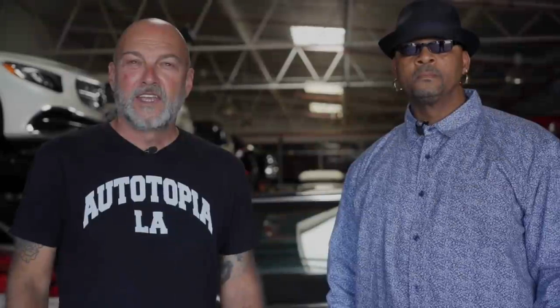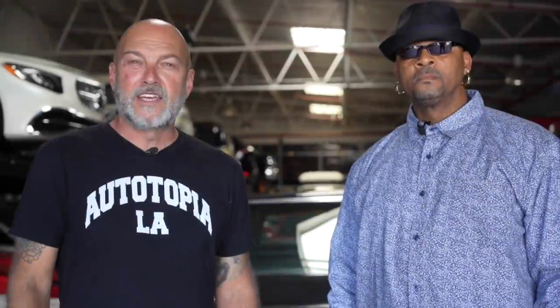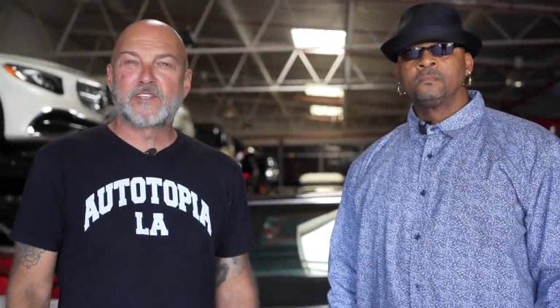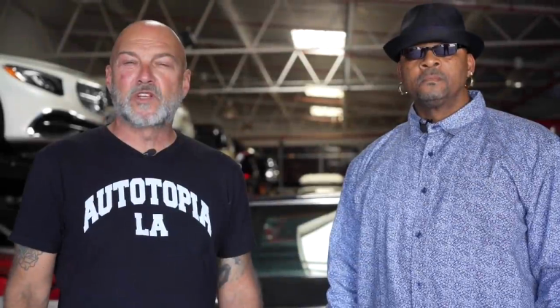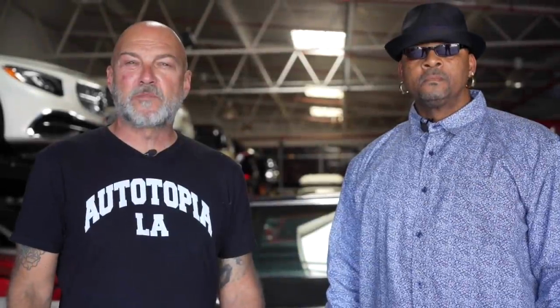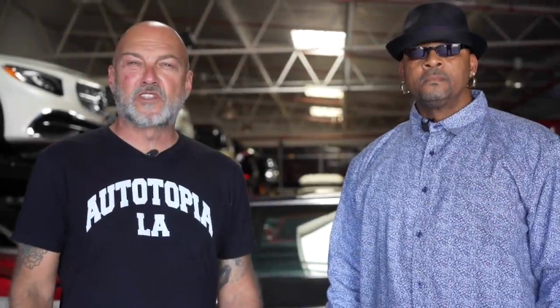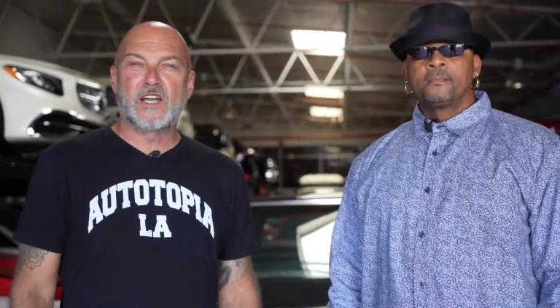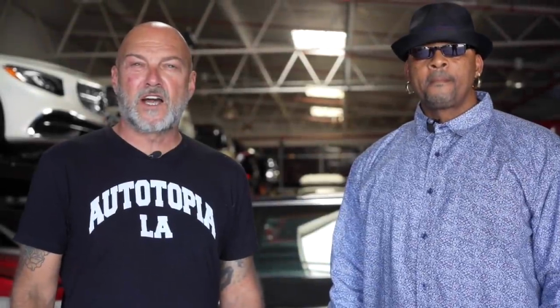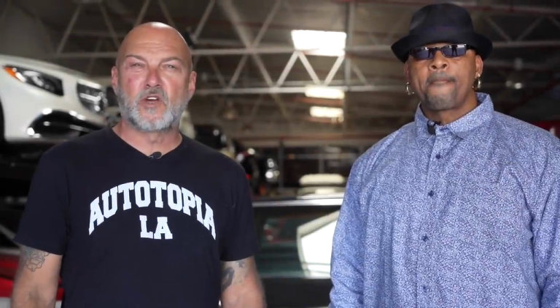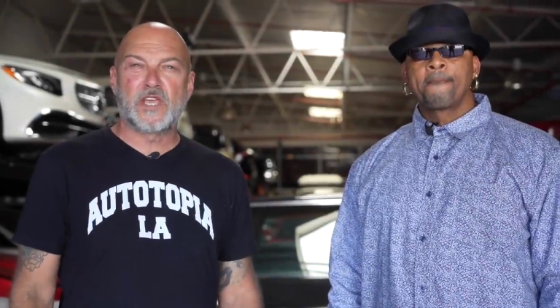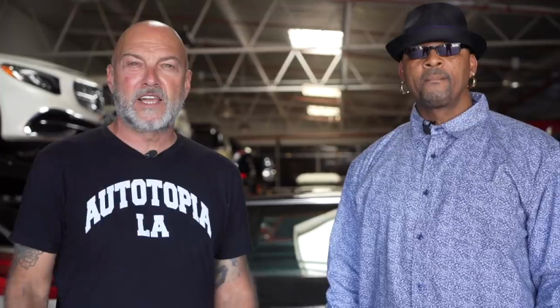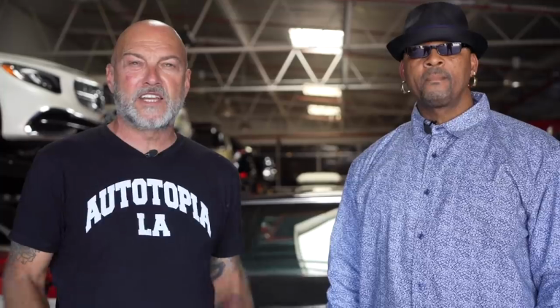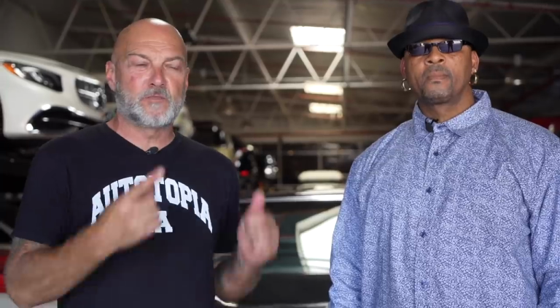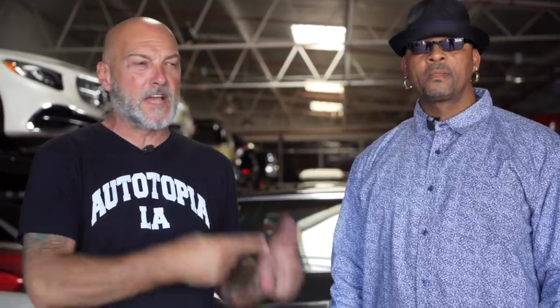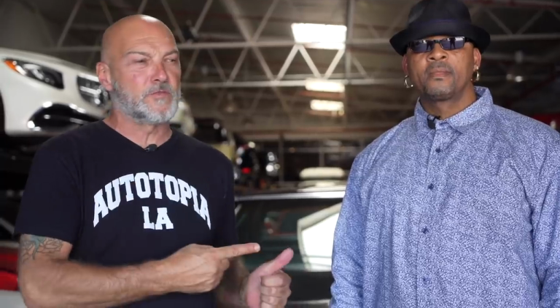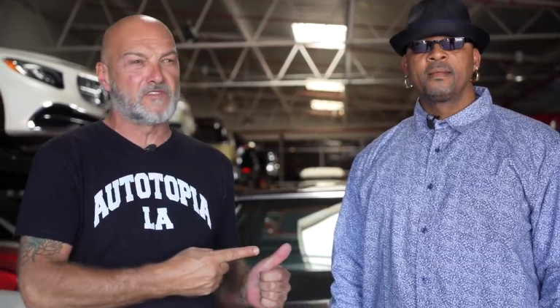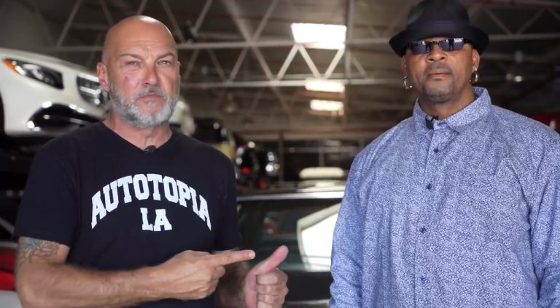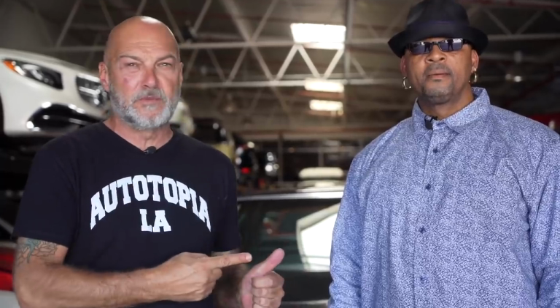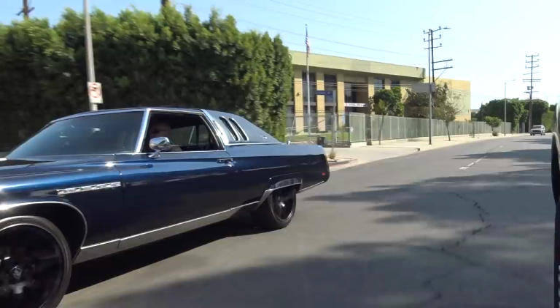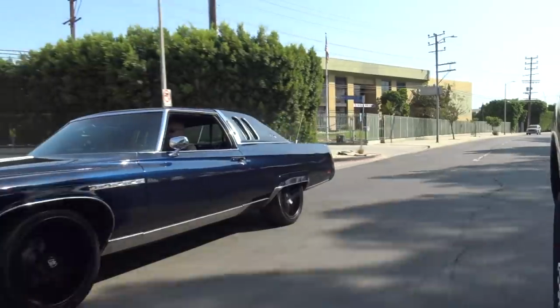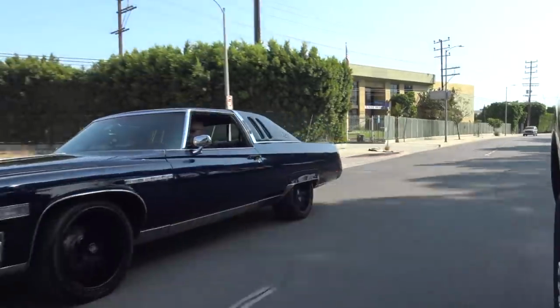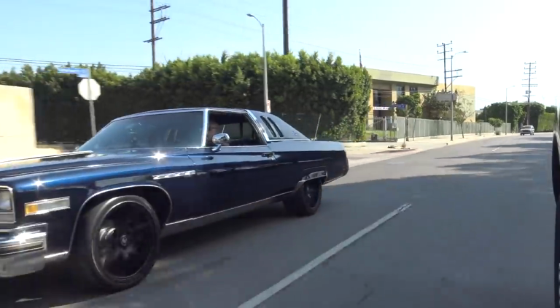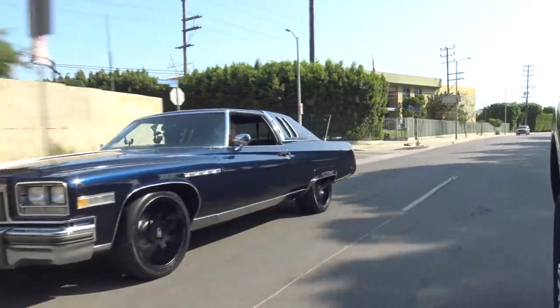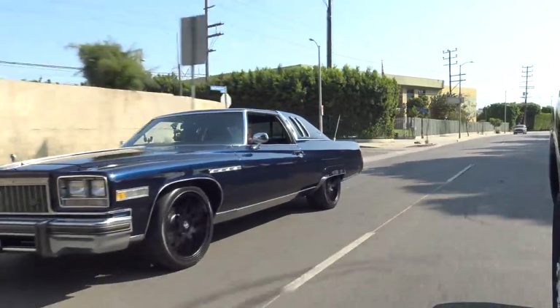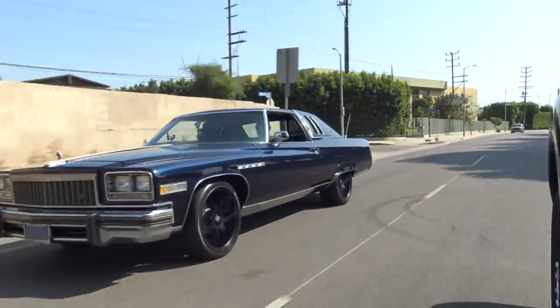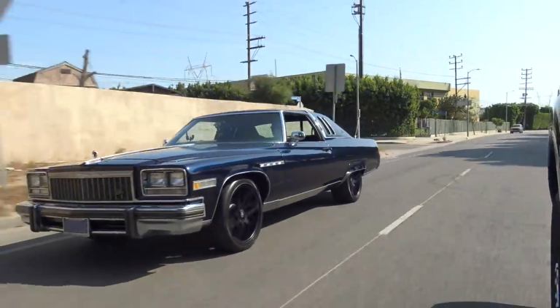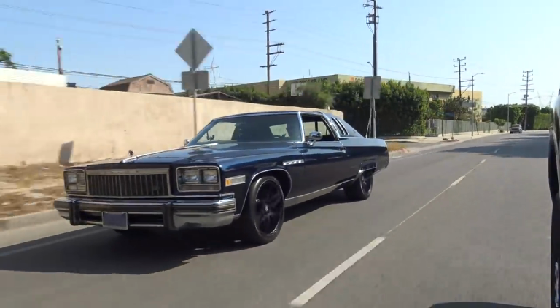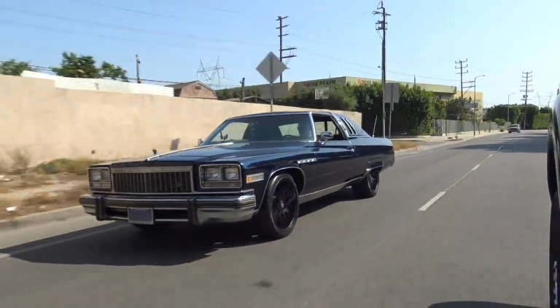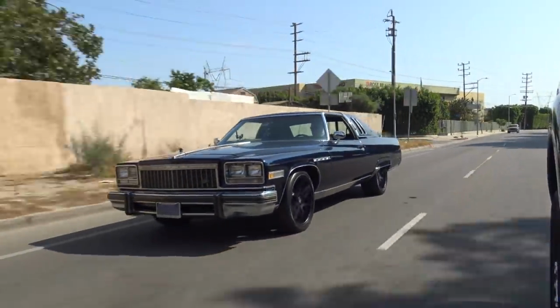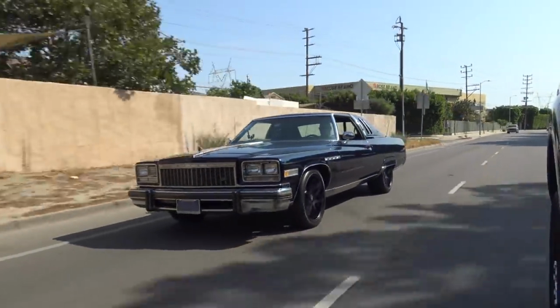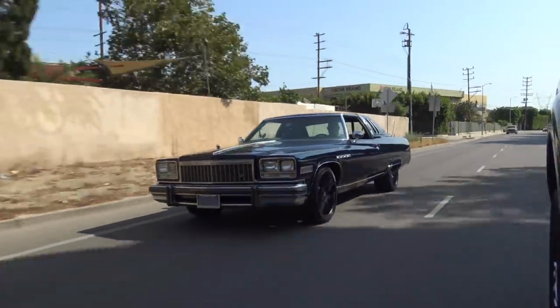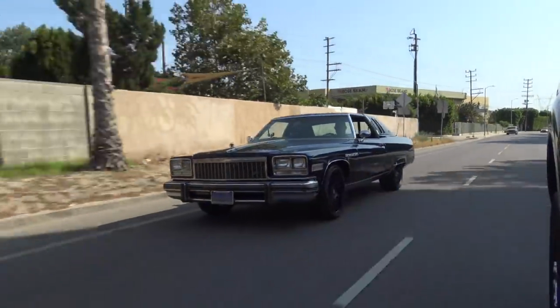Hey guys, what's up? It's Sean, Autotopia LA. Today we're back with my friend Memo, and now we're — what do you call it? The killer blue whale. The killer blue whale.